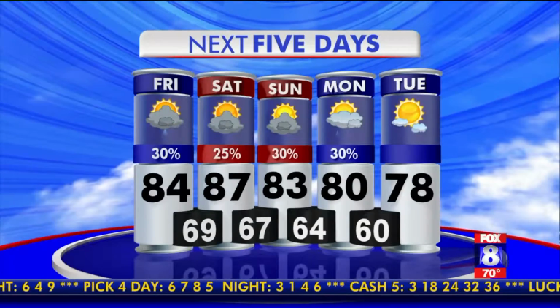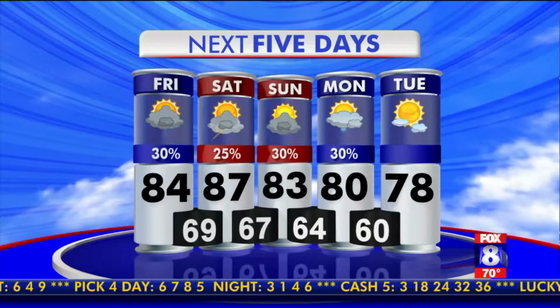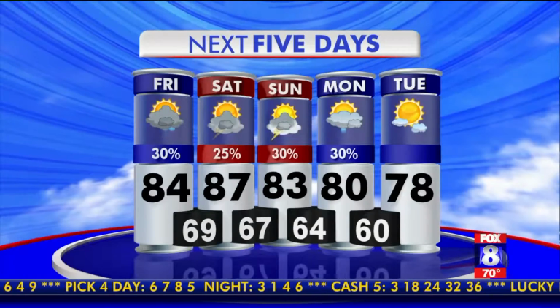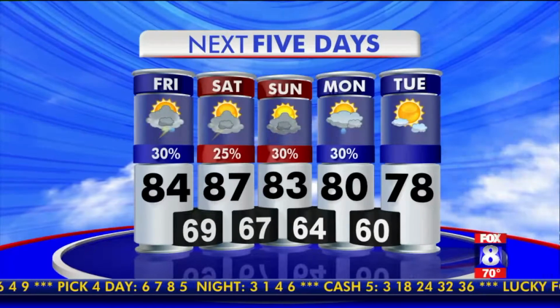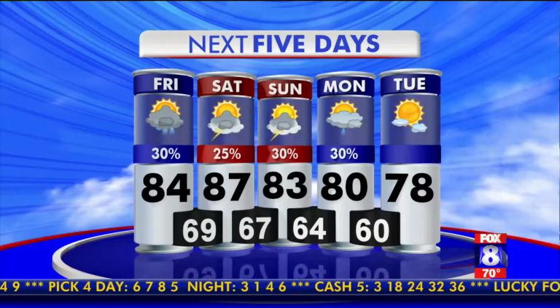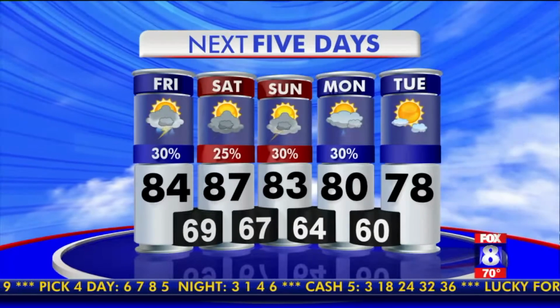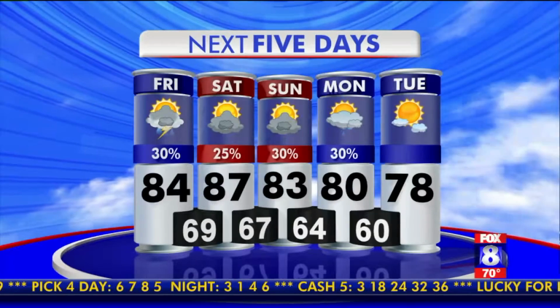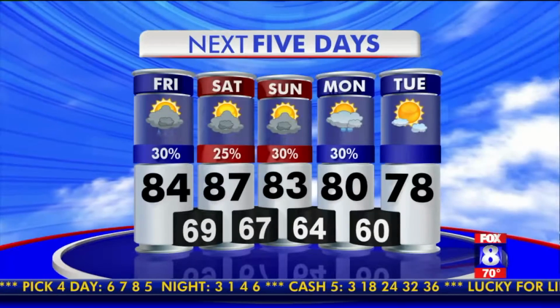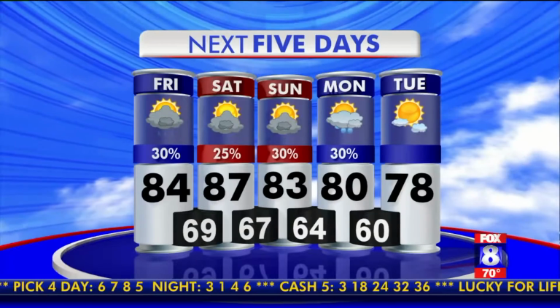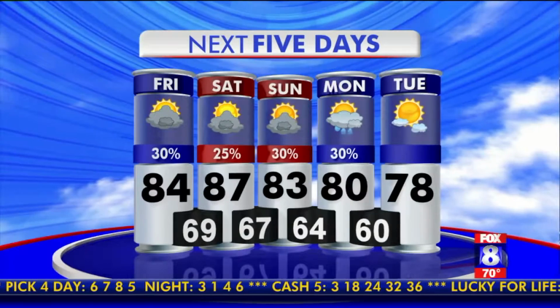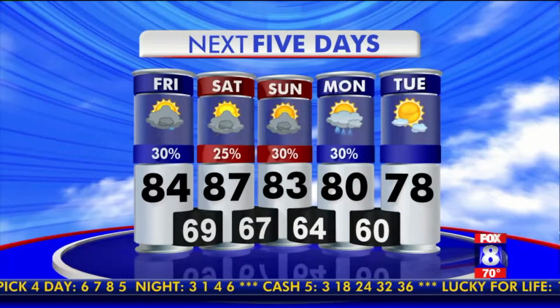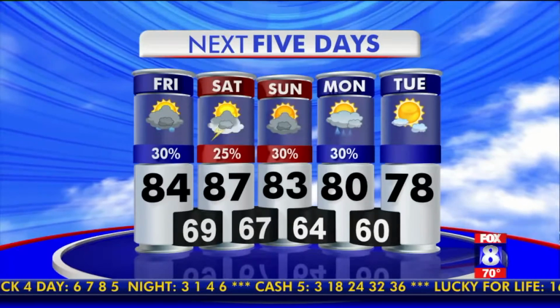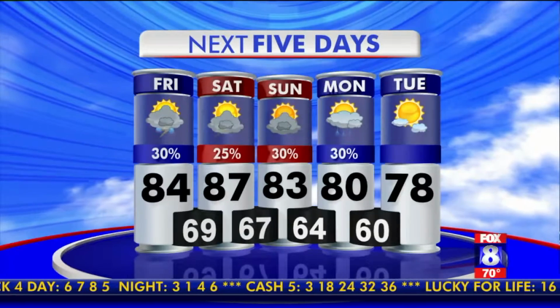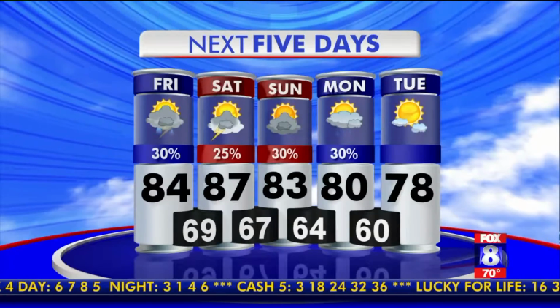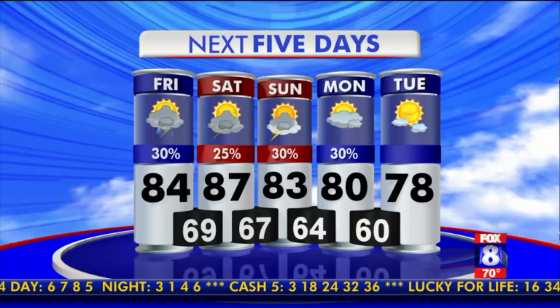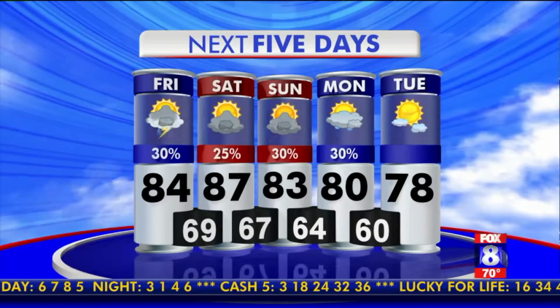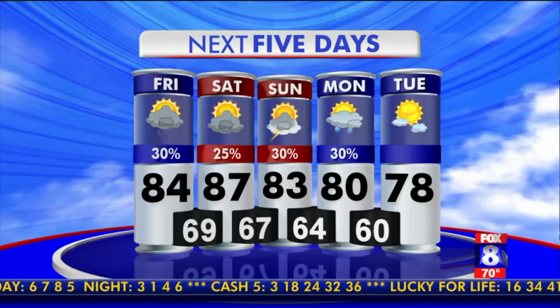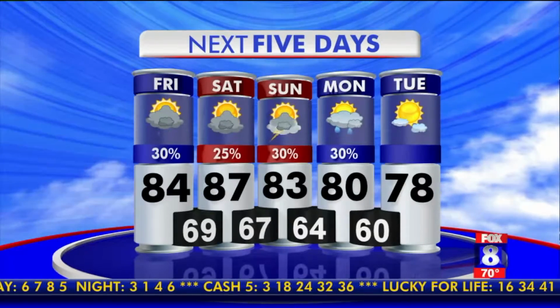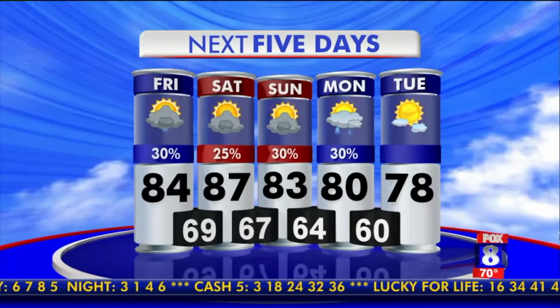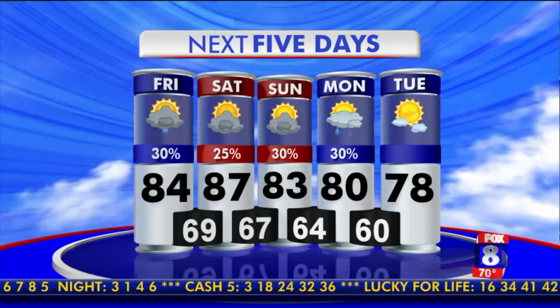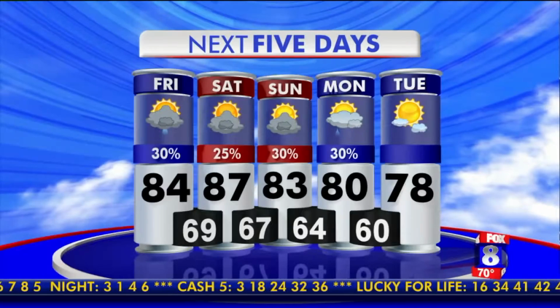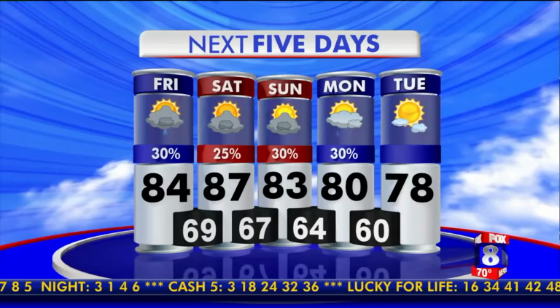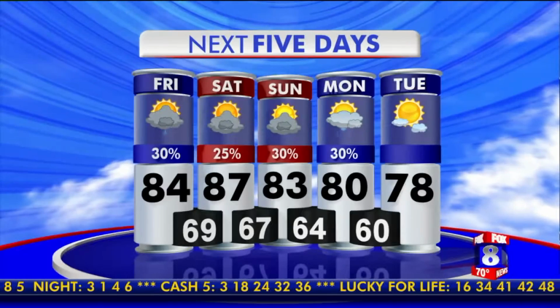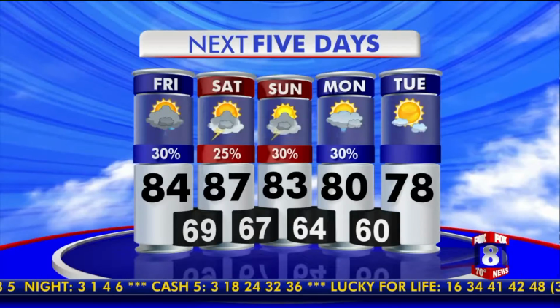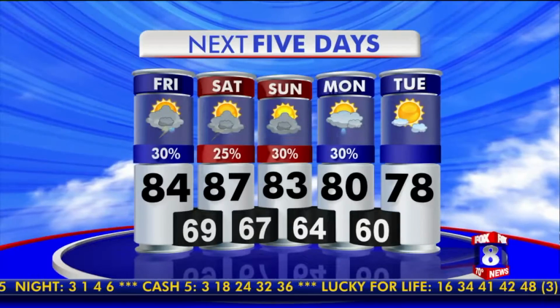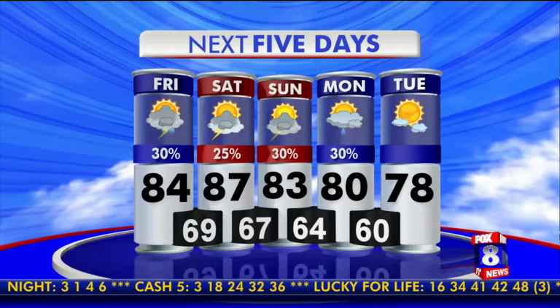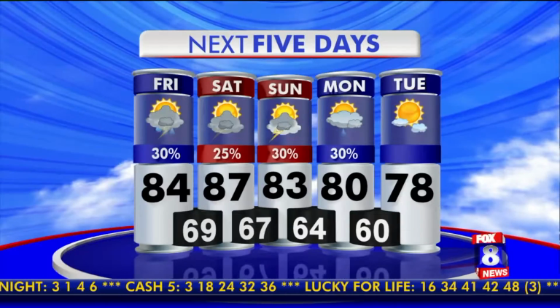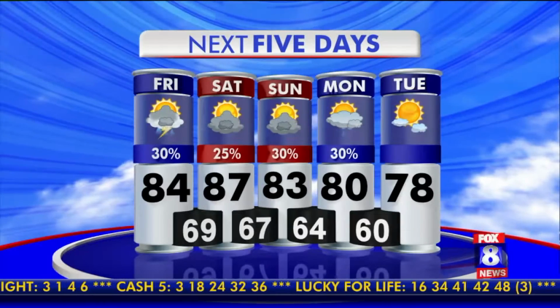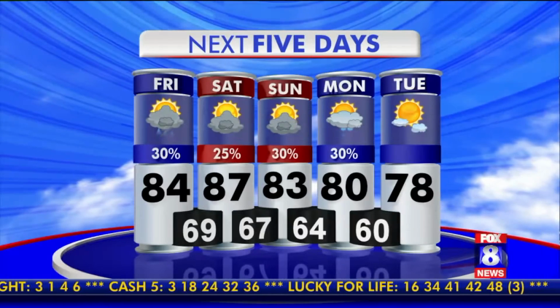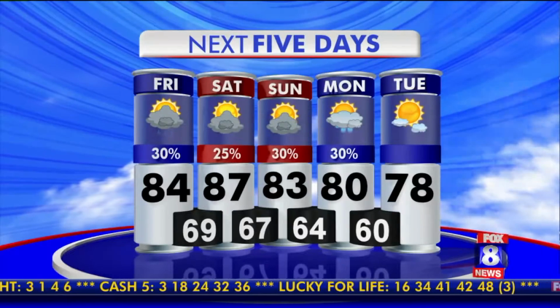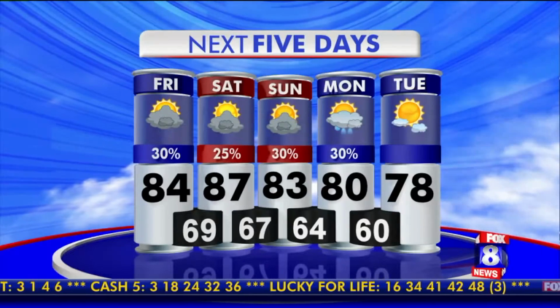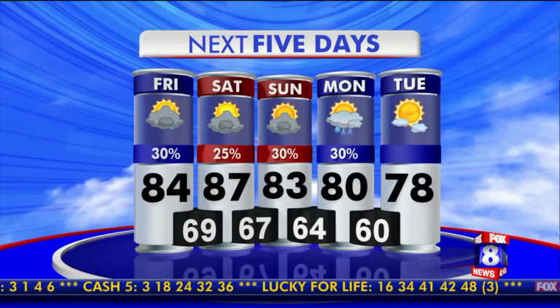We're headed up to 87 tomorrow, then we start to cool down to the upper 70s and low 80s by the end of the week.